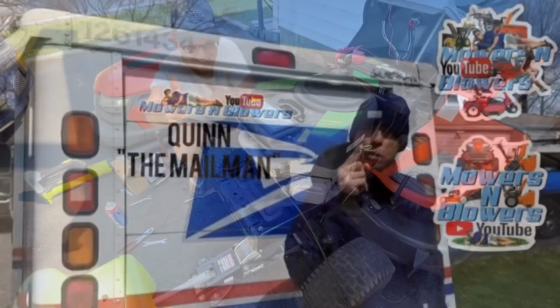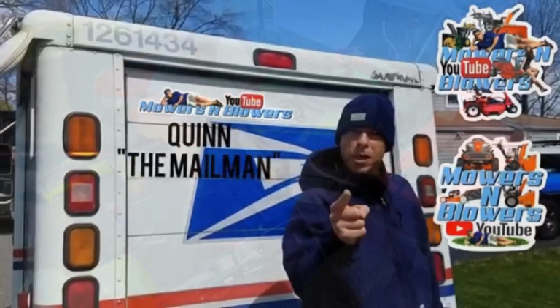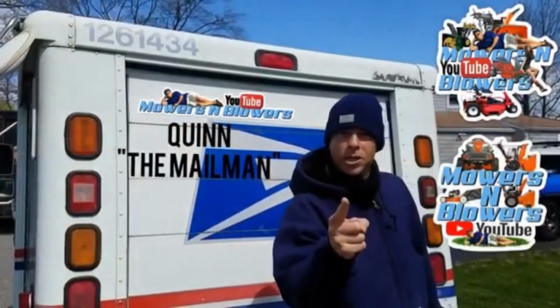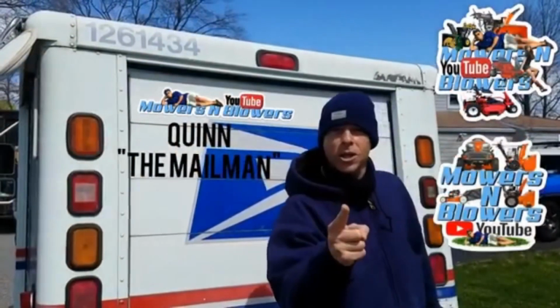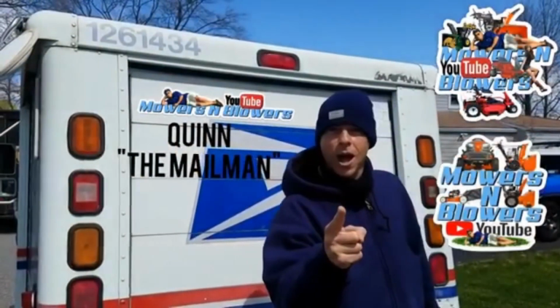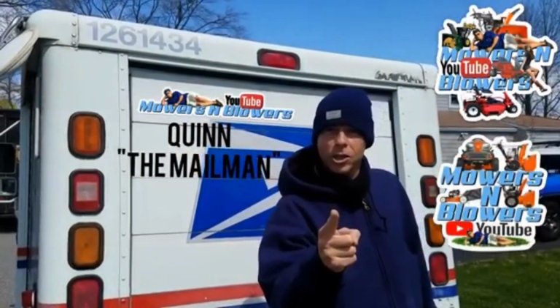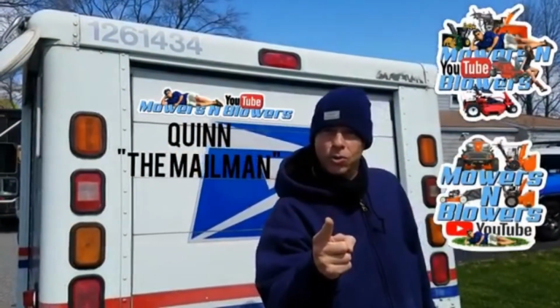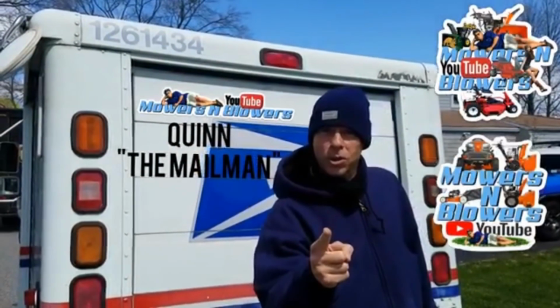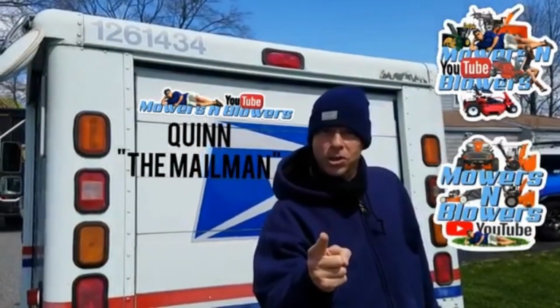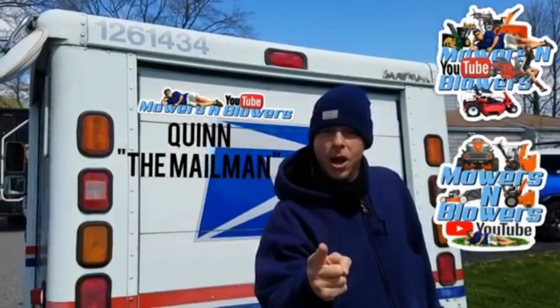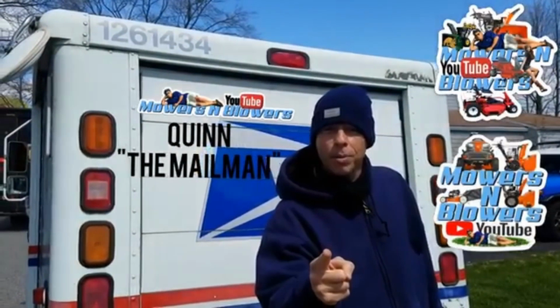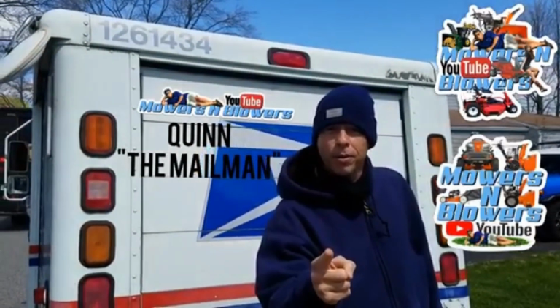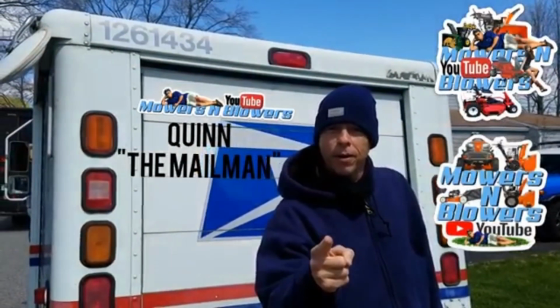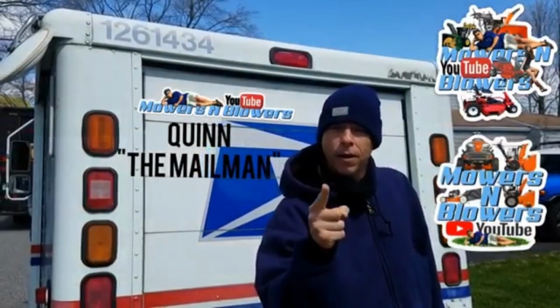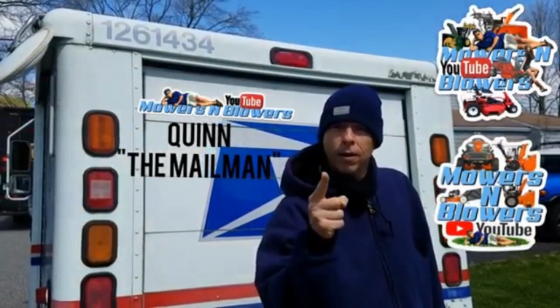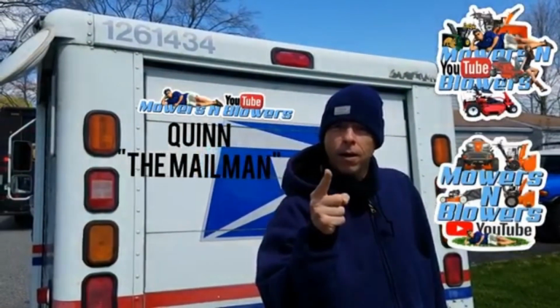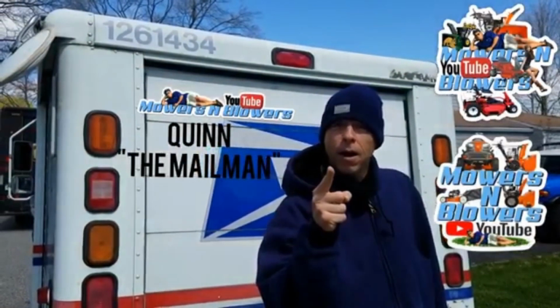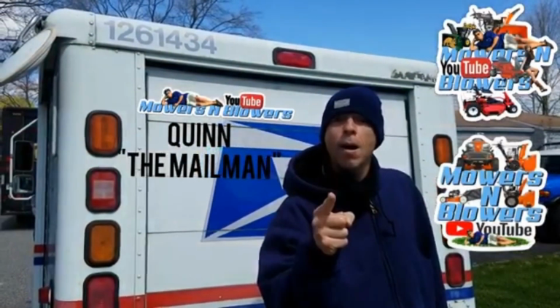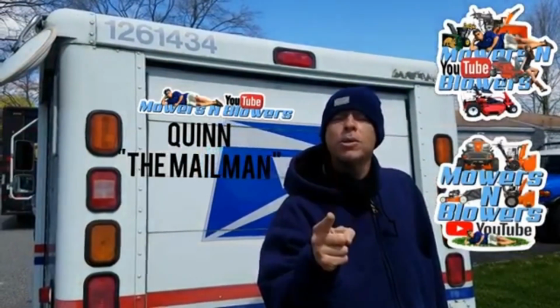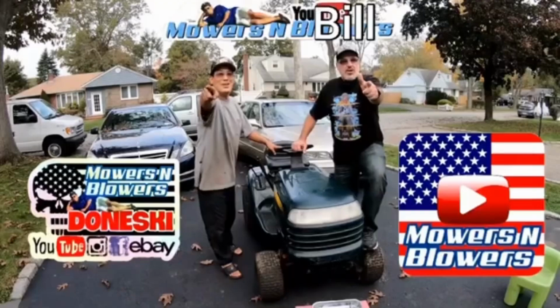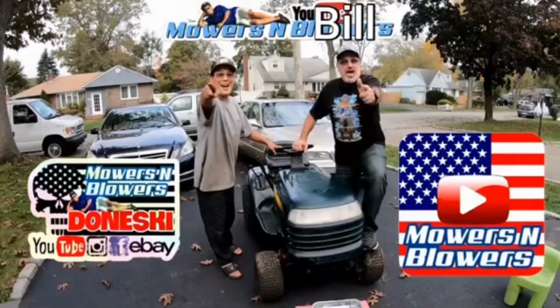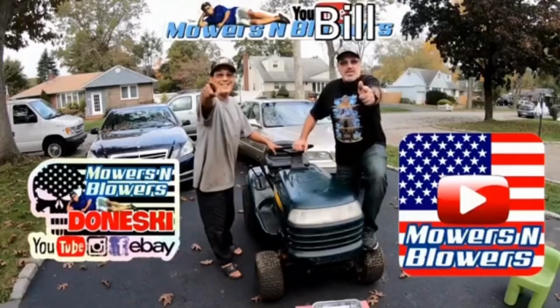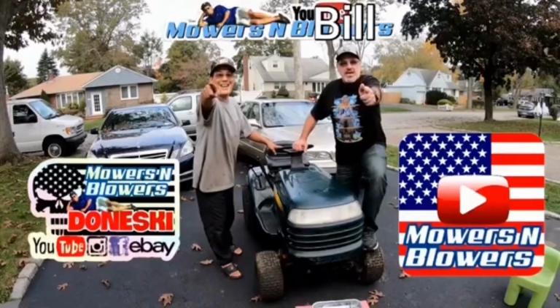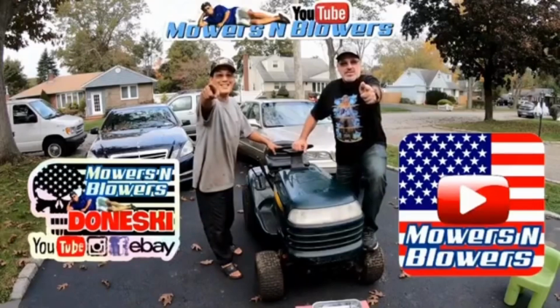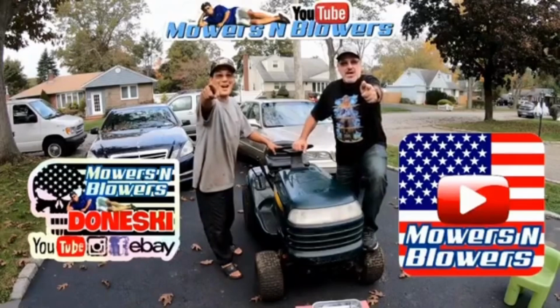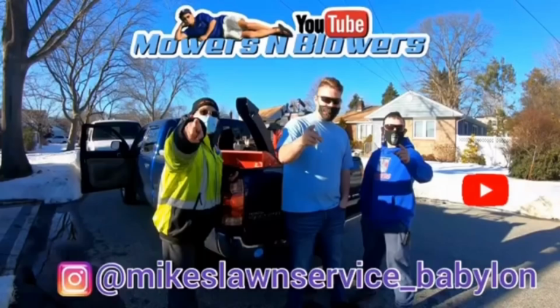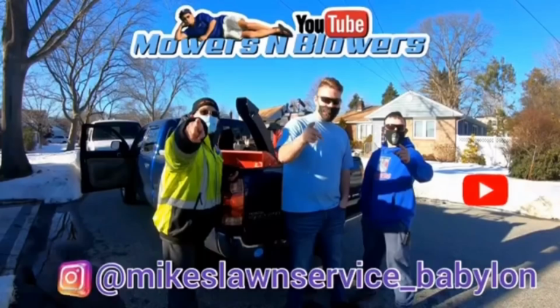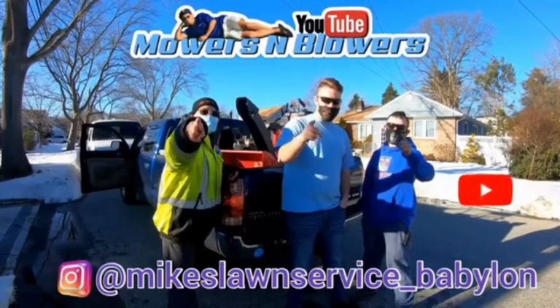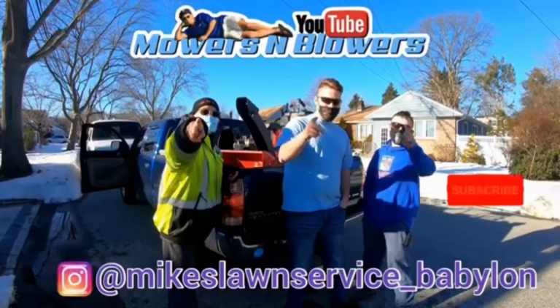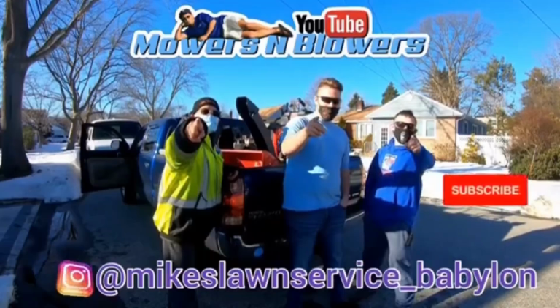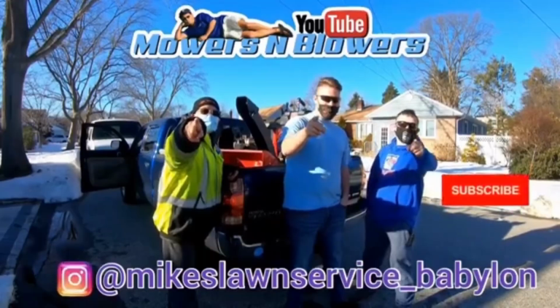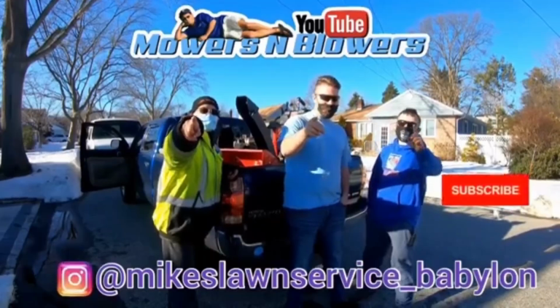Yes guys, I'm going to see you guys next time. Whoa!